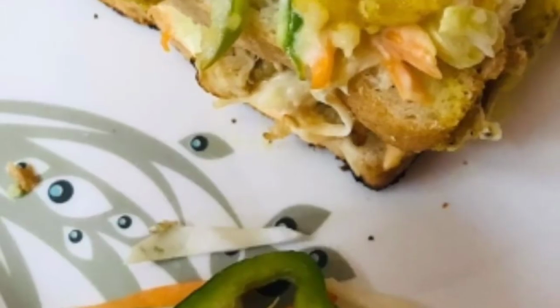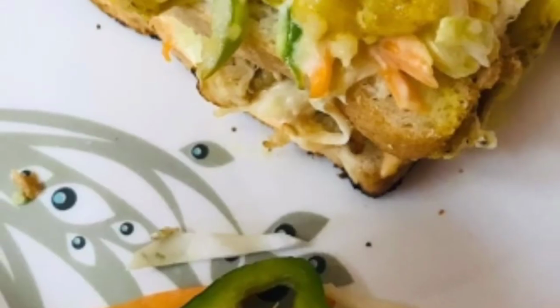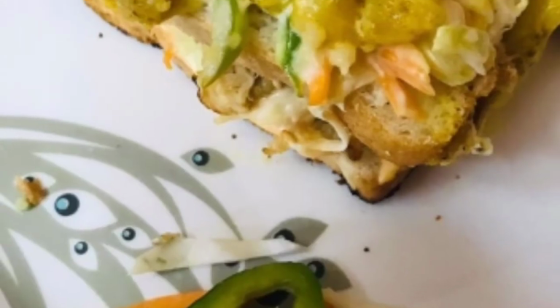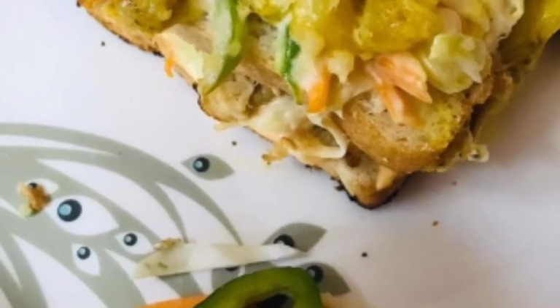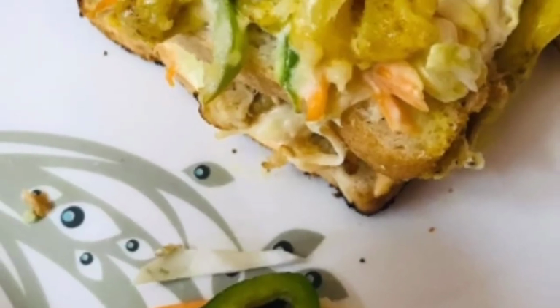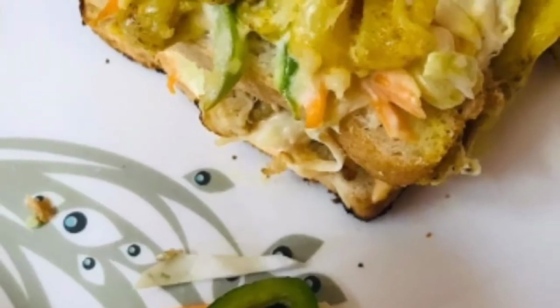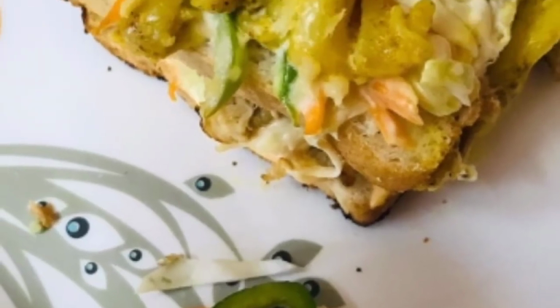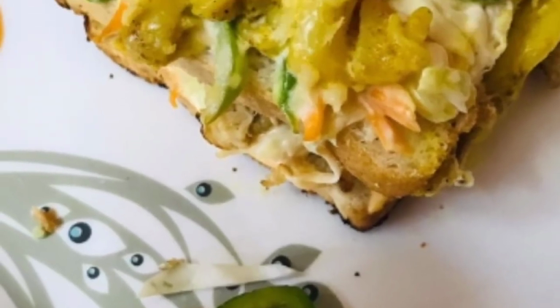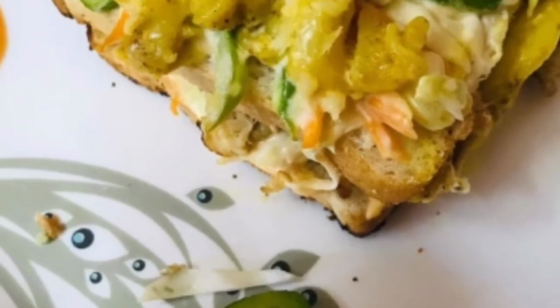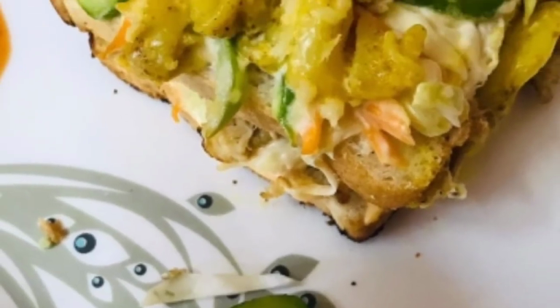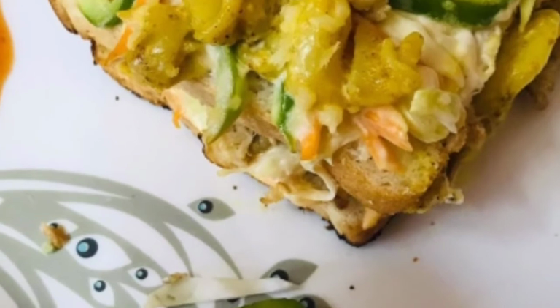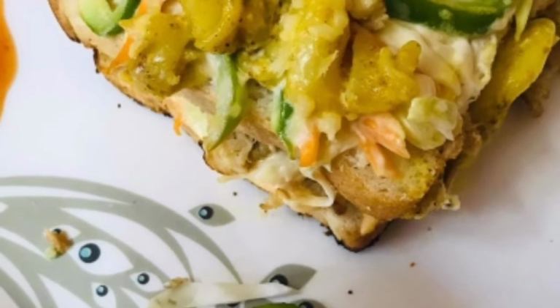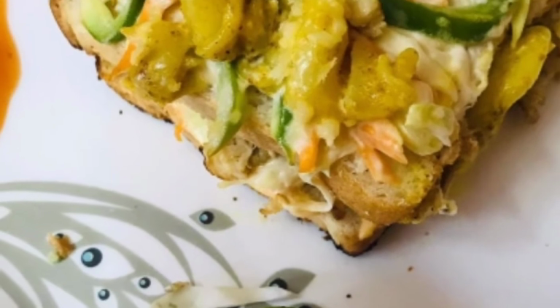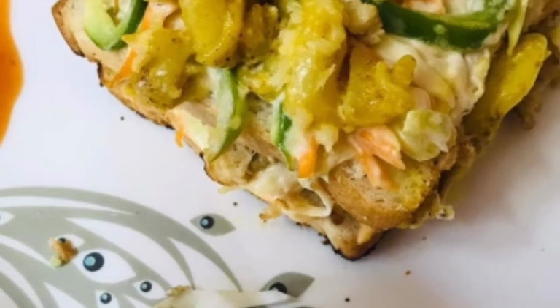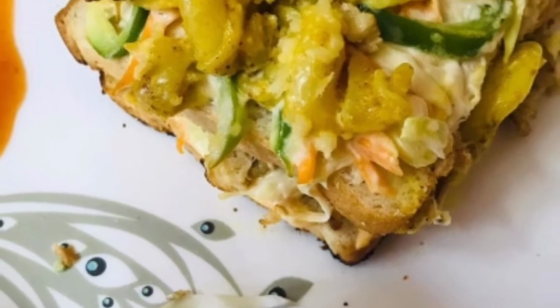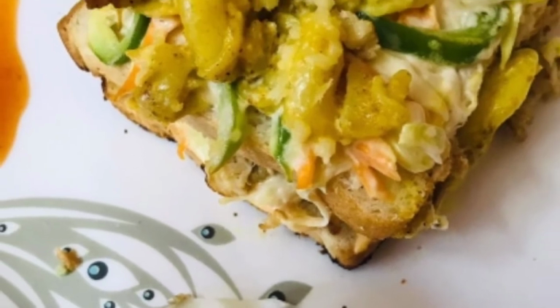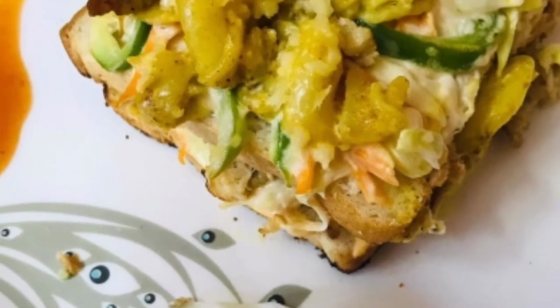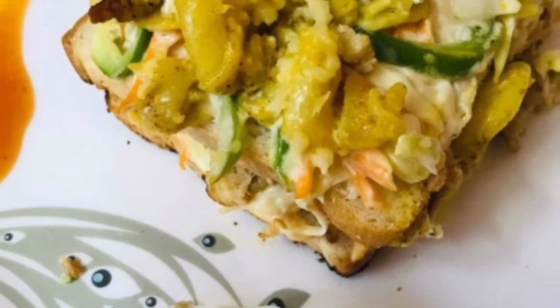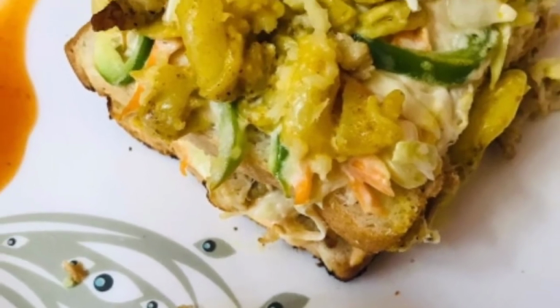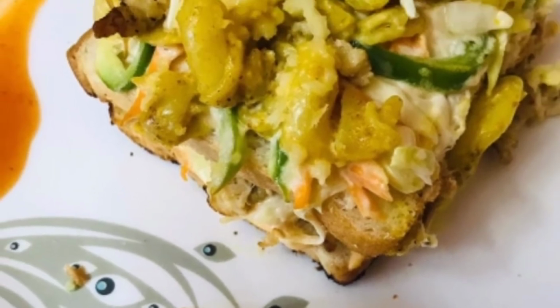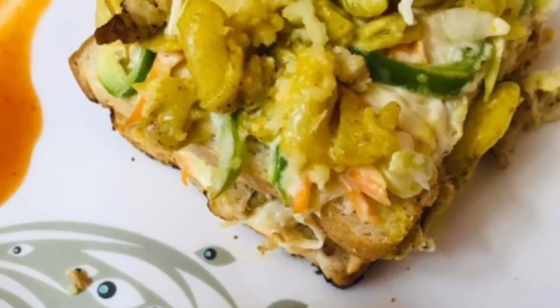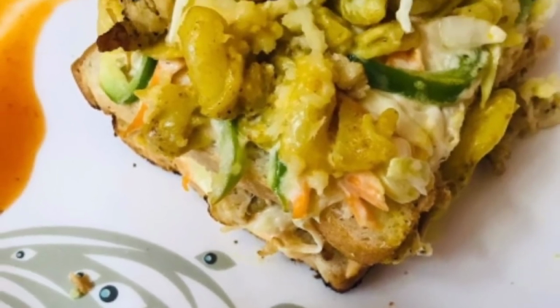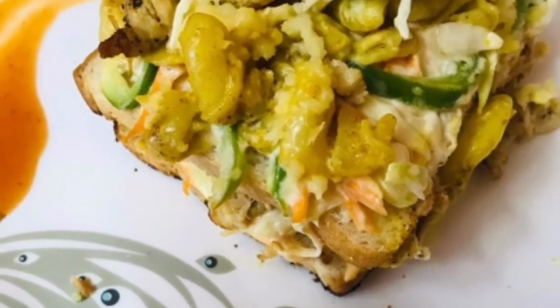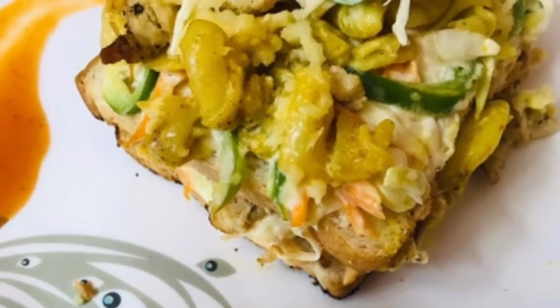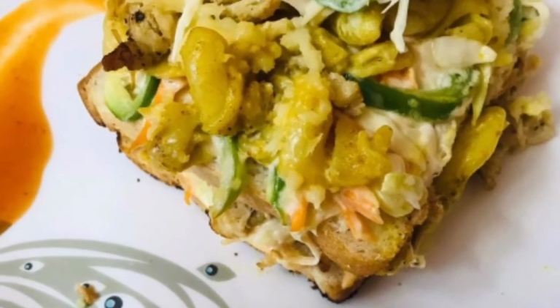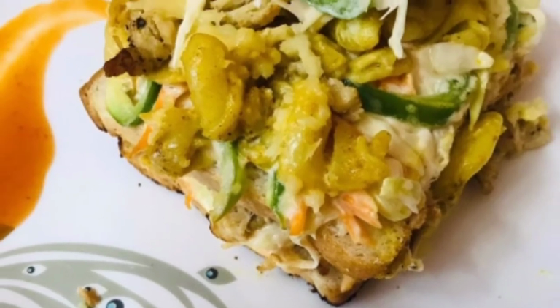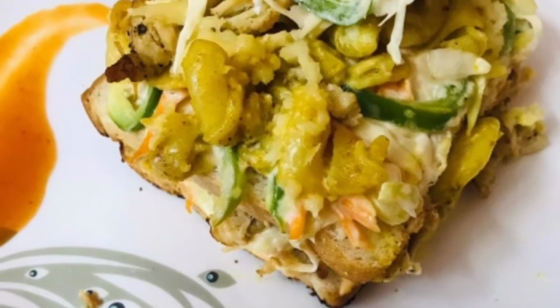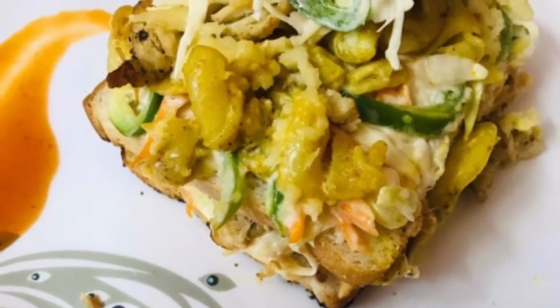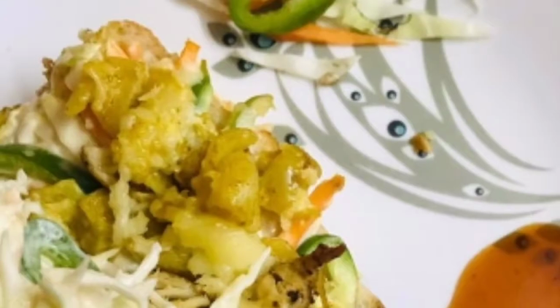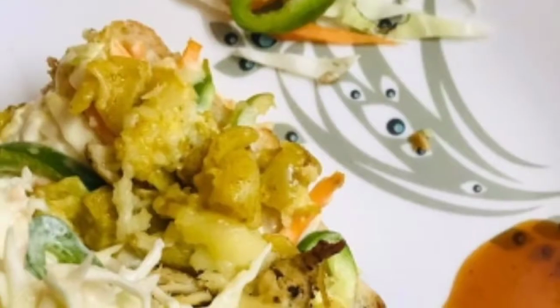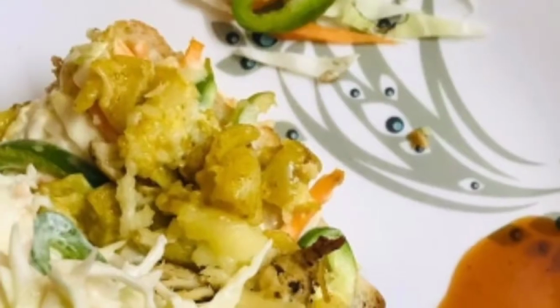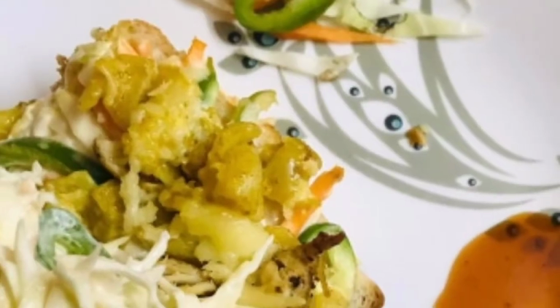Hi guys! Welcome back to Tasty with Musi! I am going to make a cheese sandwich with macaroni recipe.